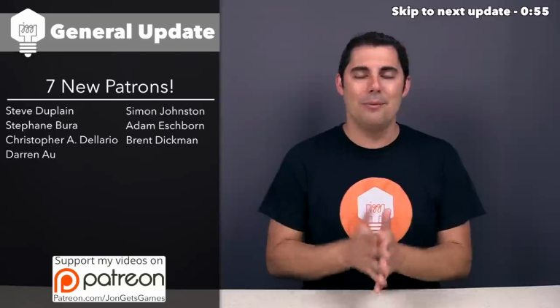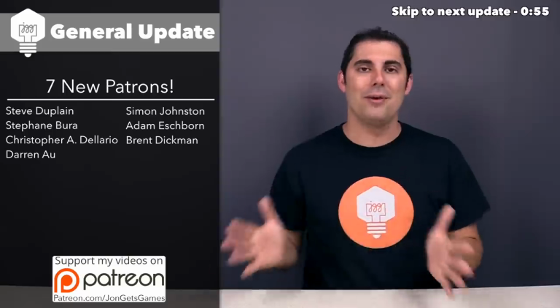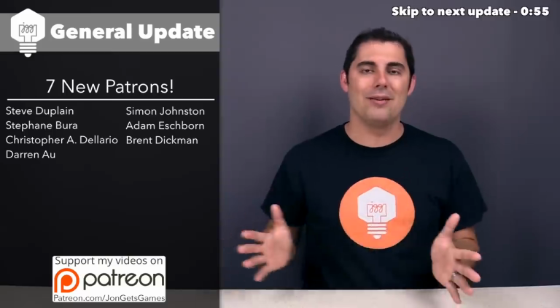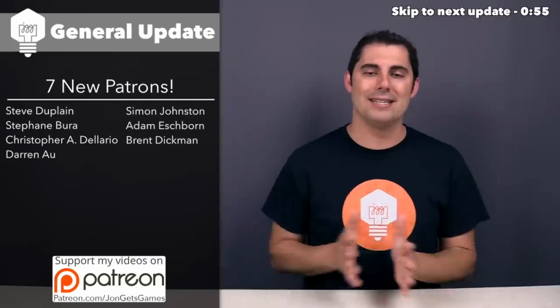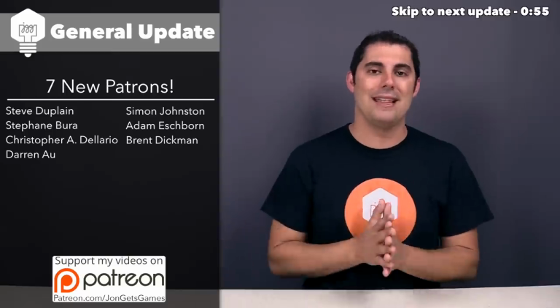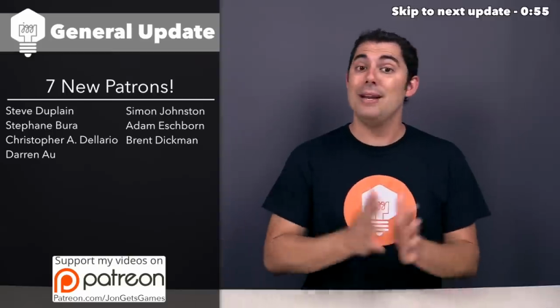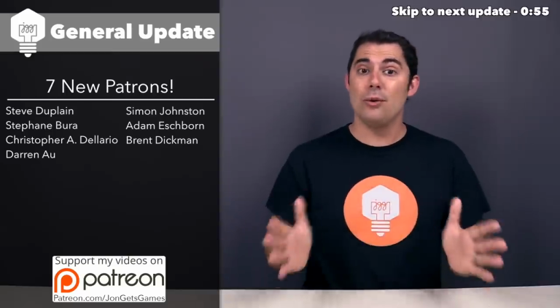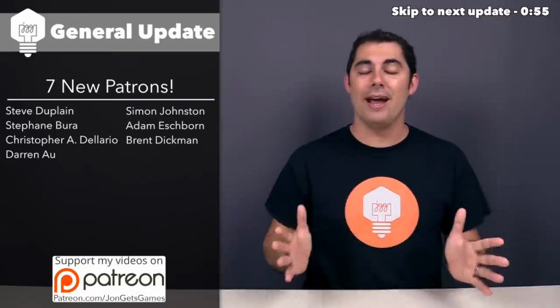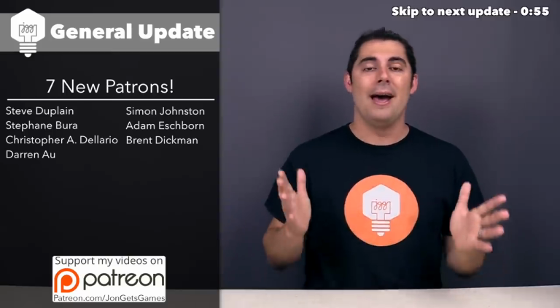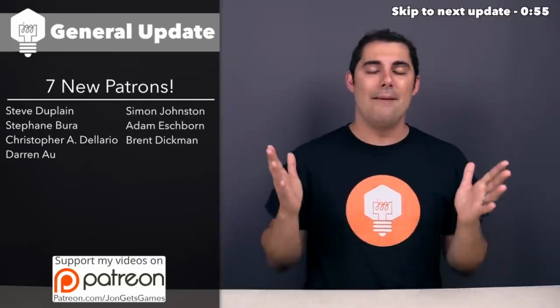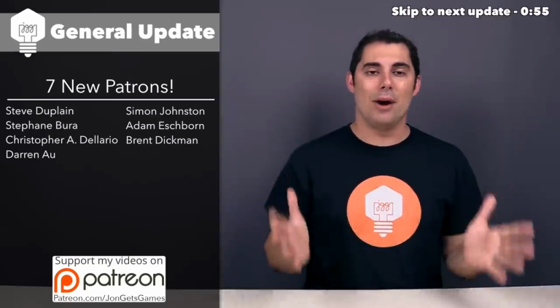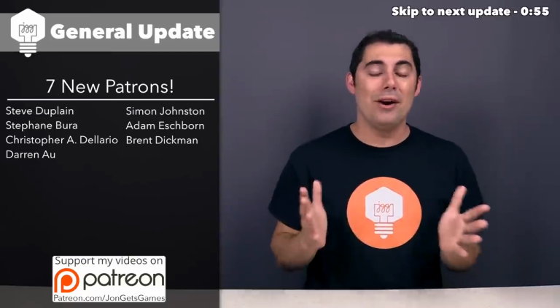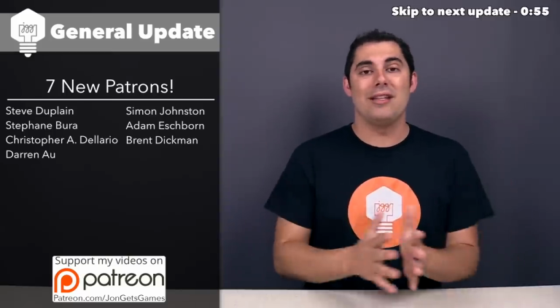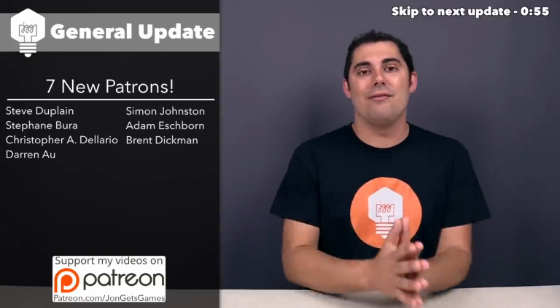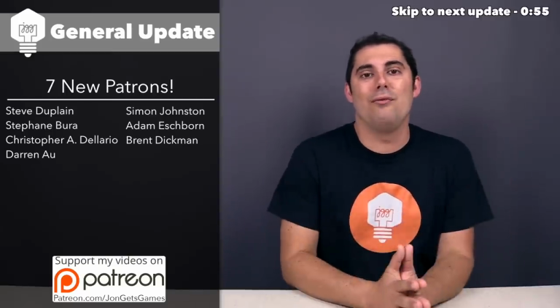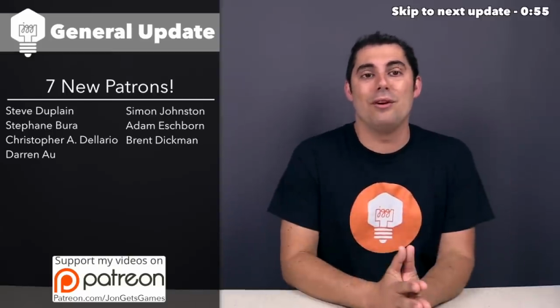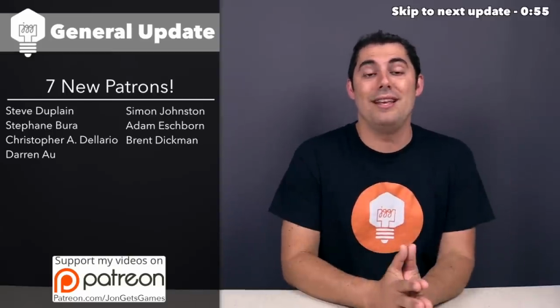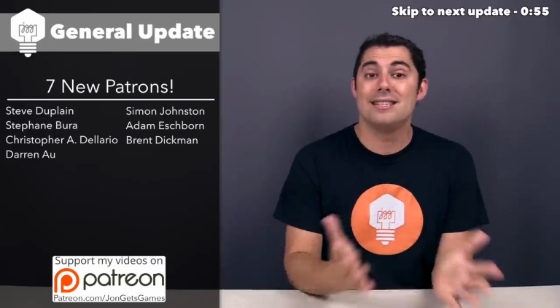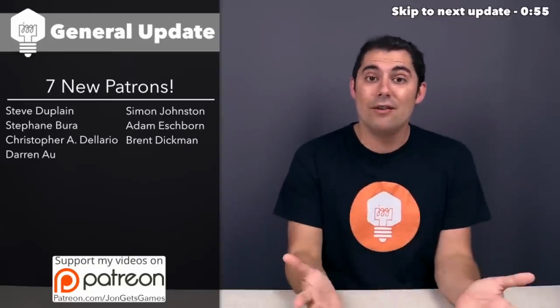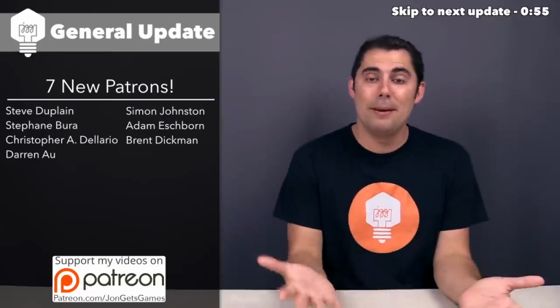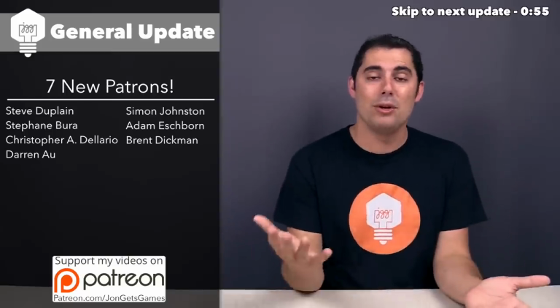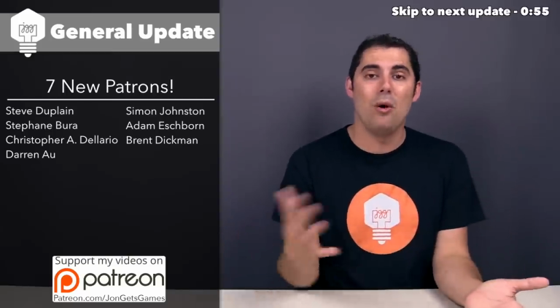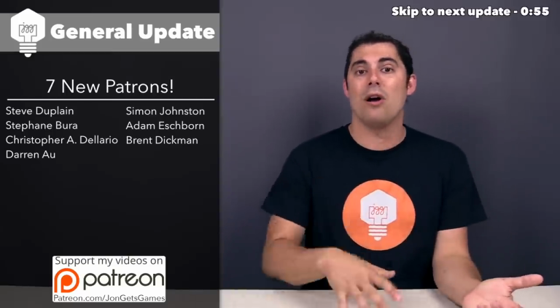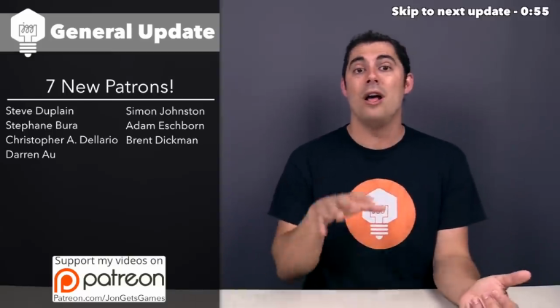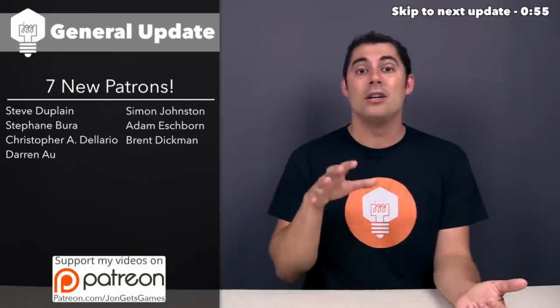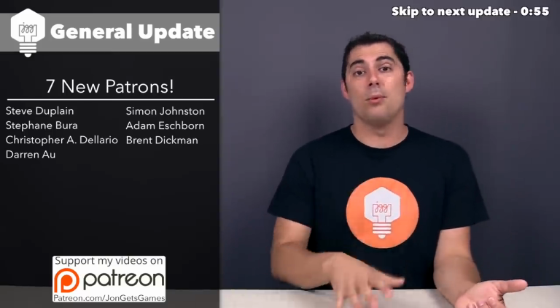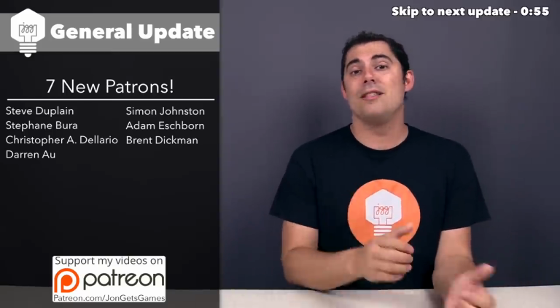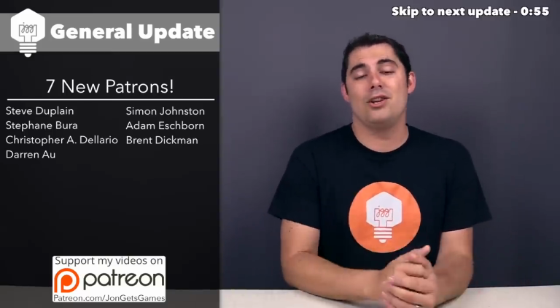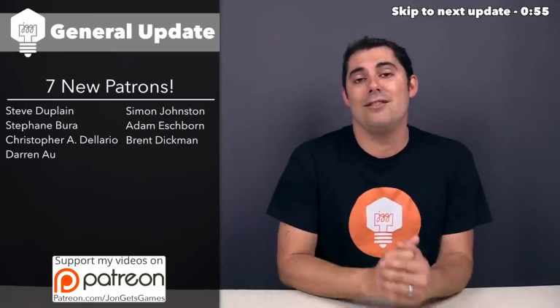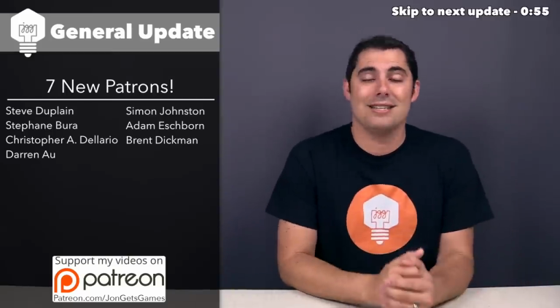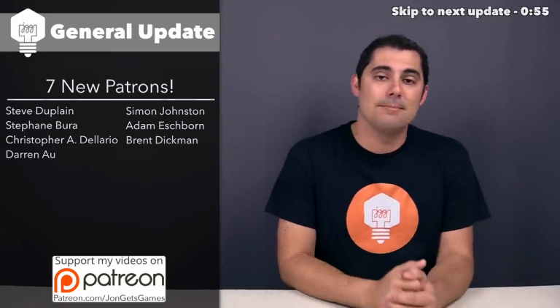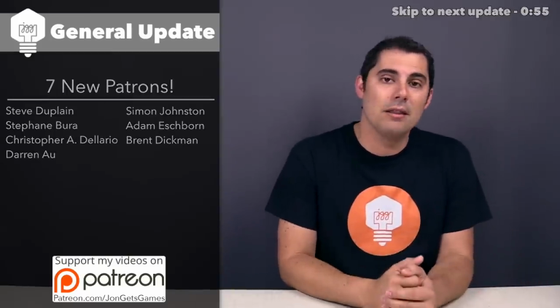It'll be really great to see that, but either way, I'm very thankful for the seven new people who are supporting the channel this last month.